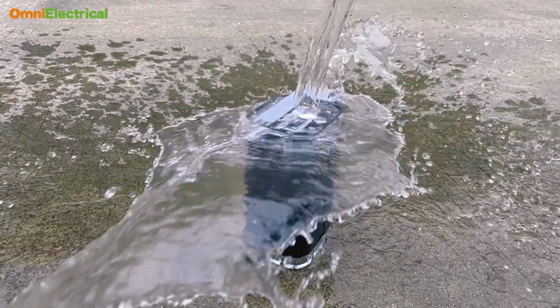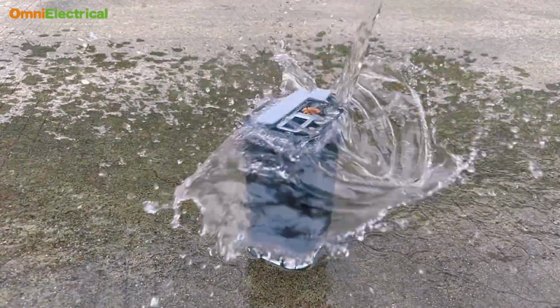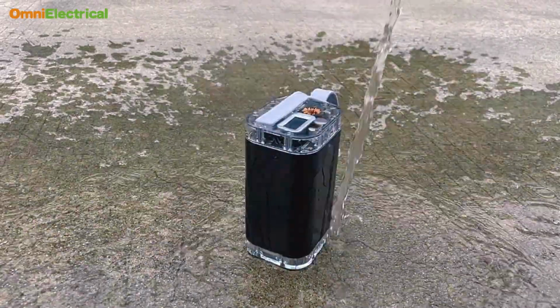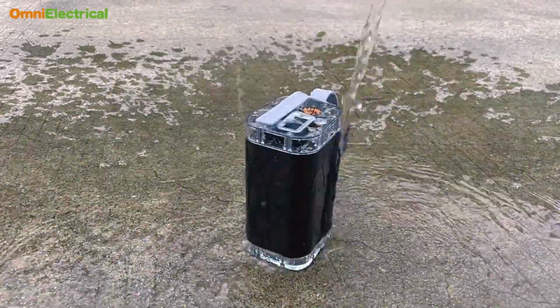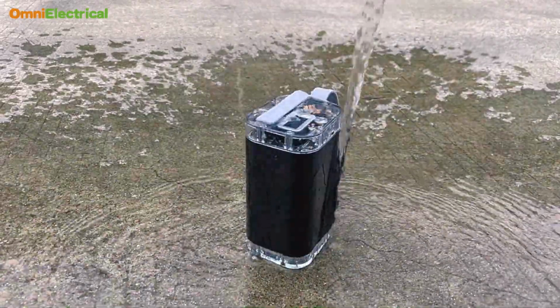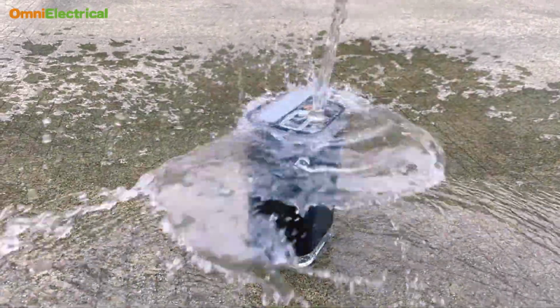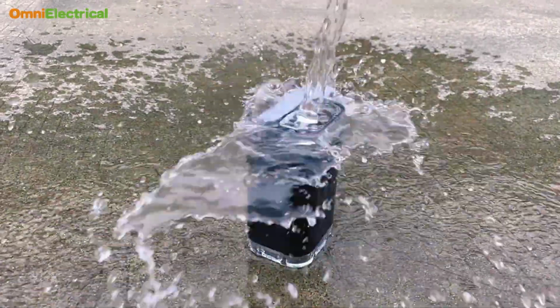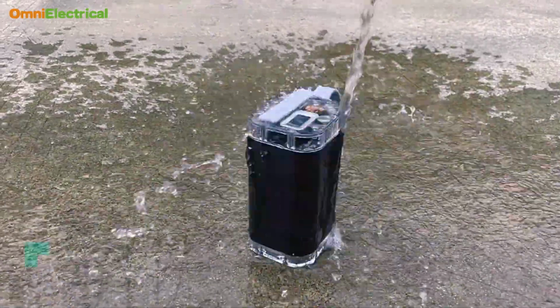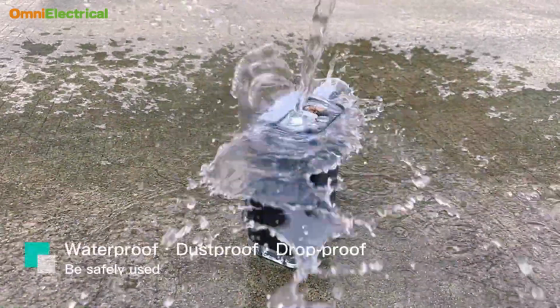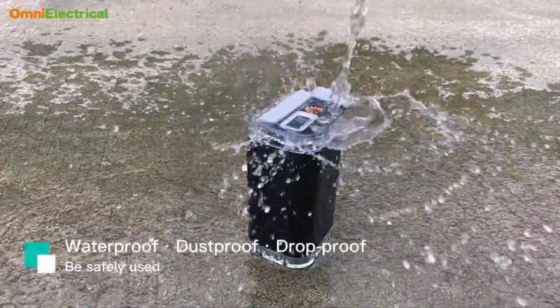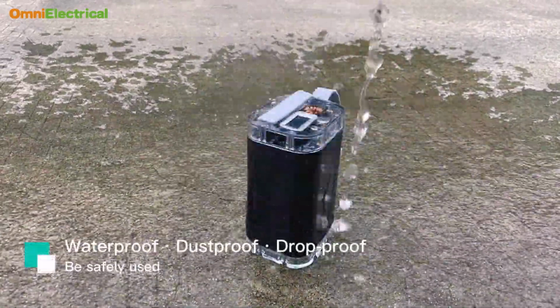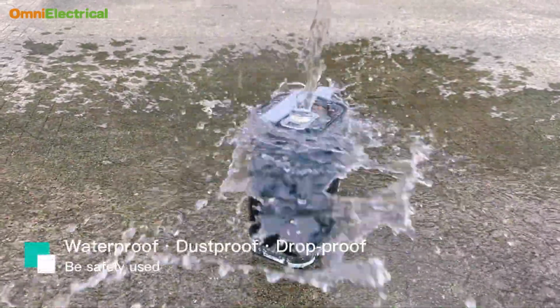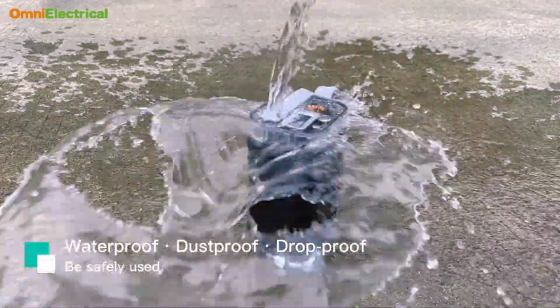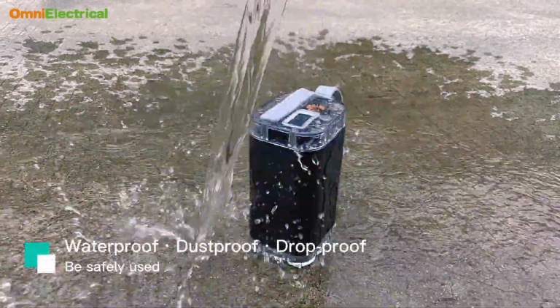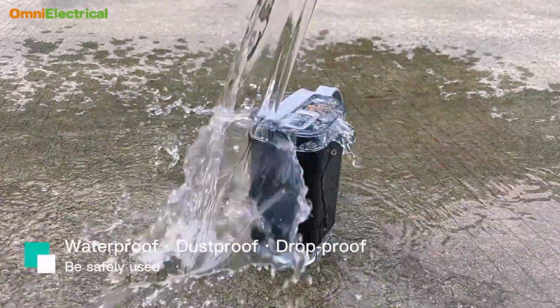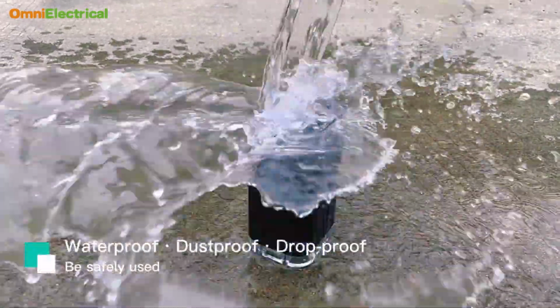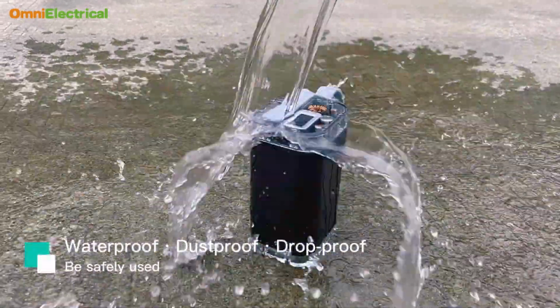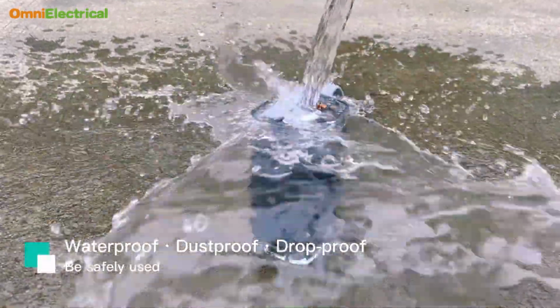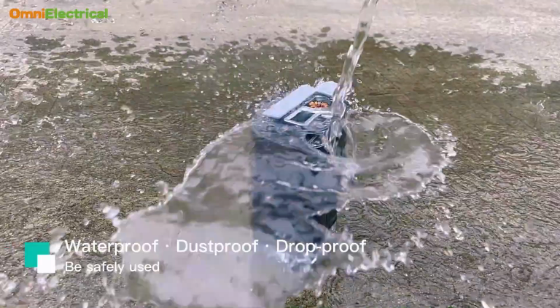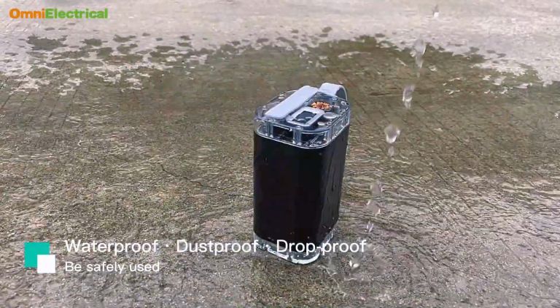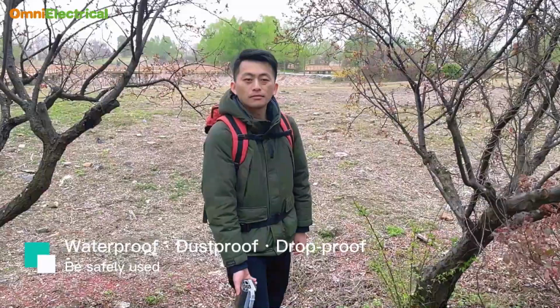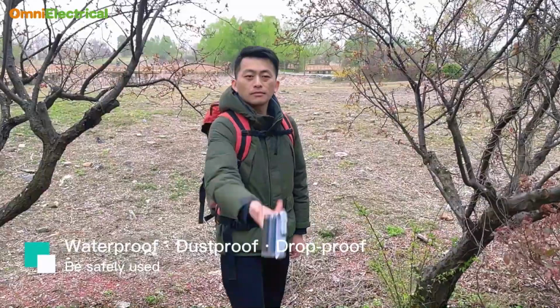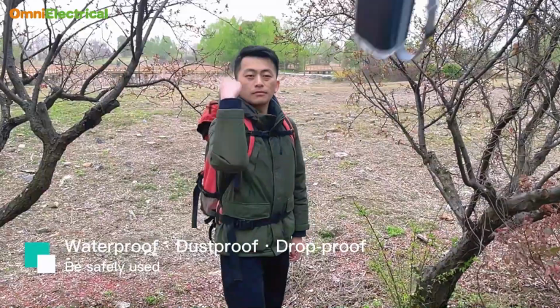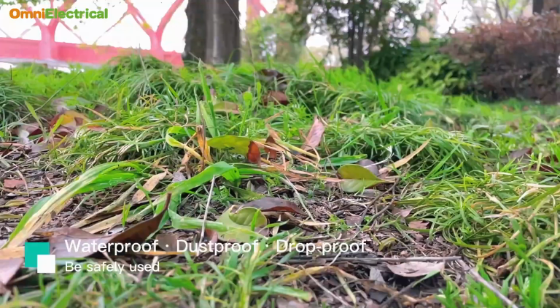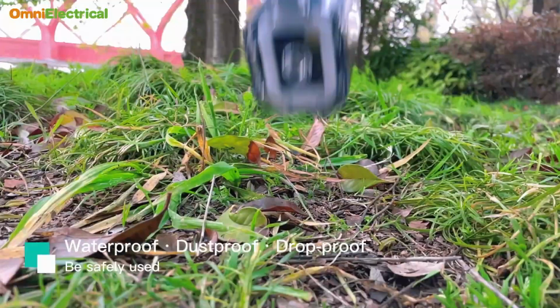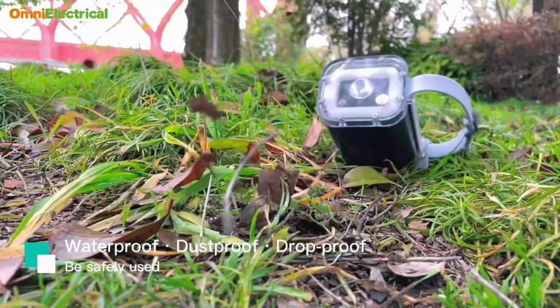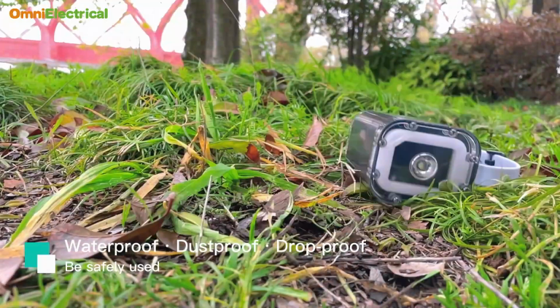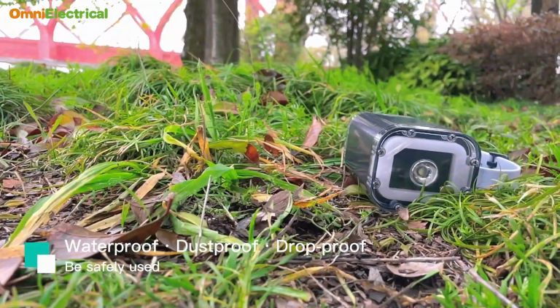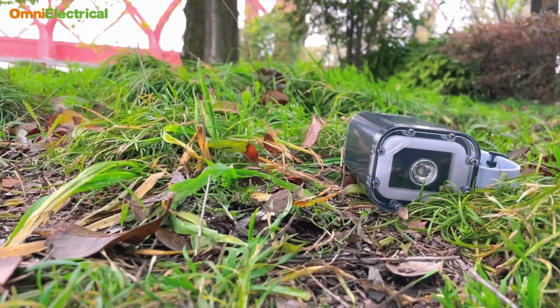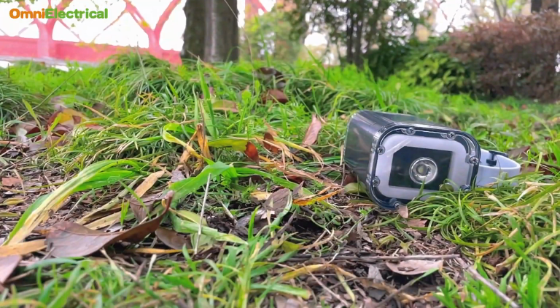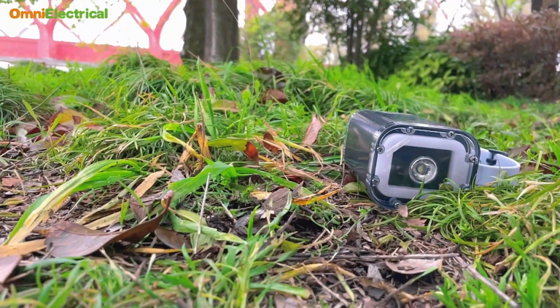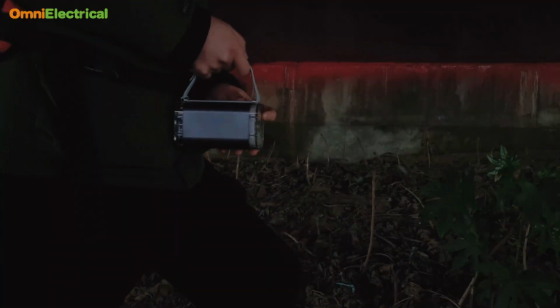Ryukong uses an exclusive sandwich heat dissipation module, which is waterproof, dustproof, and dropproof.